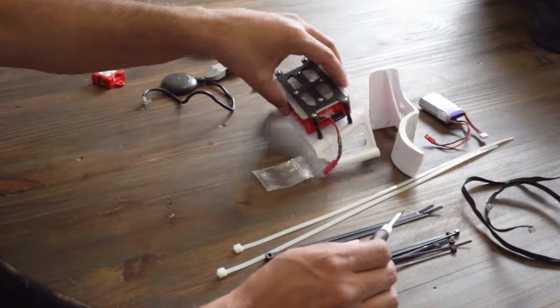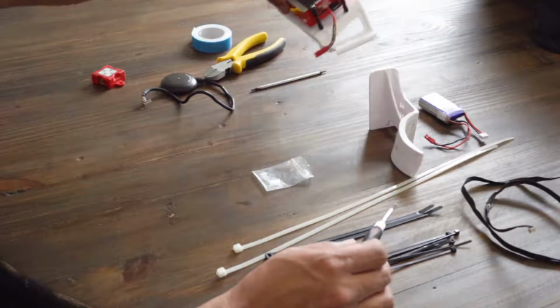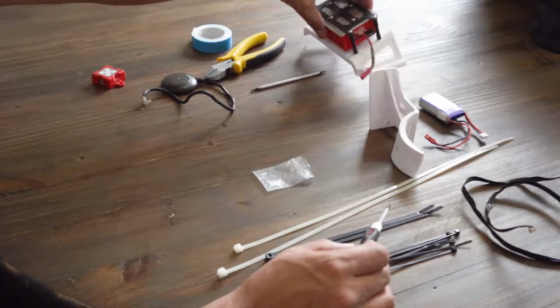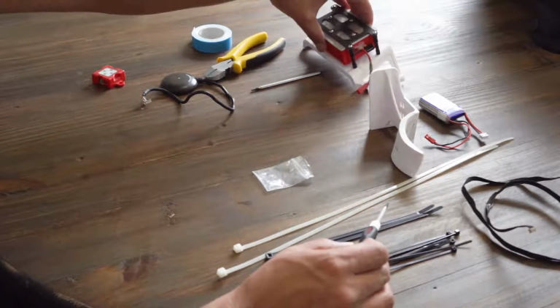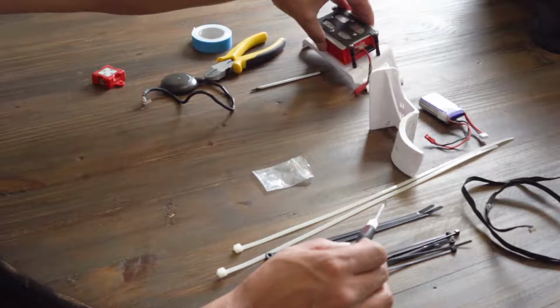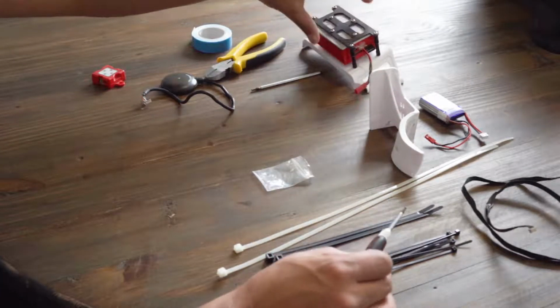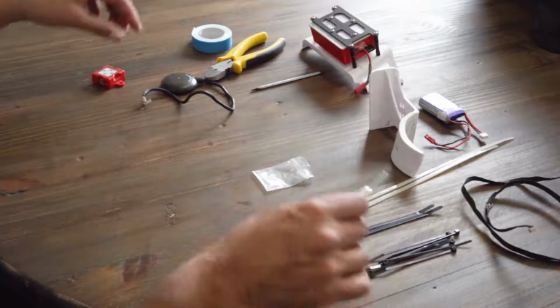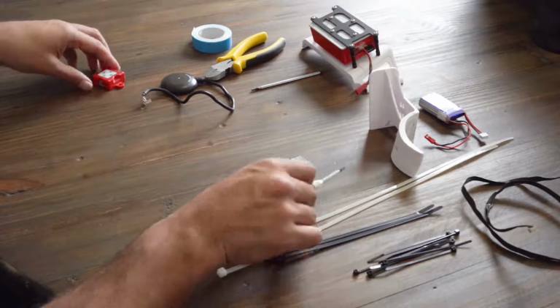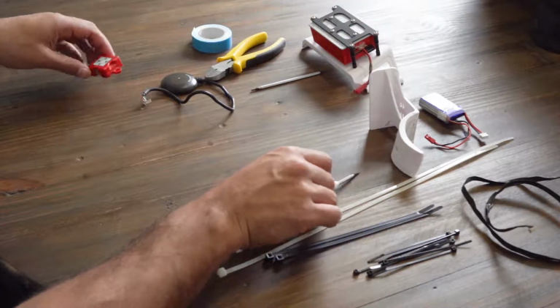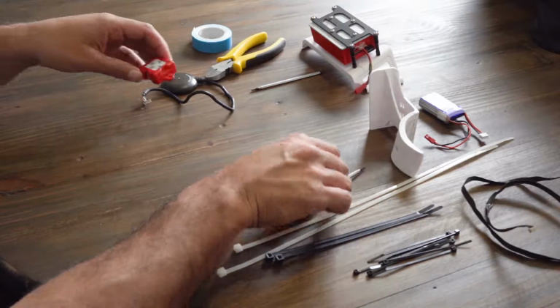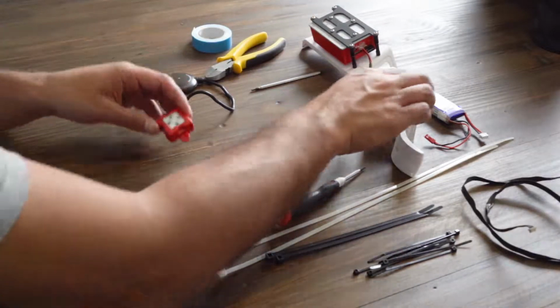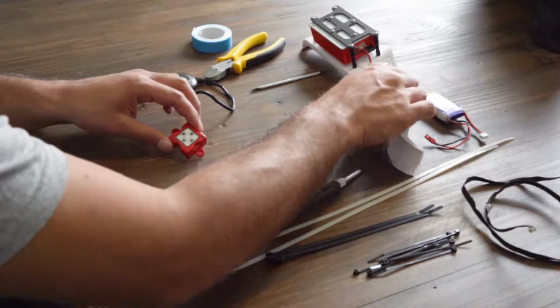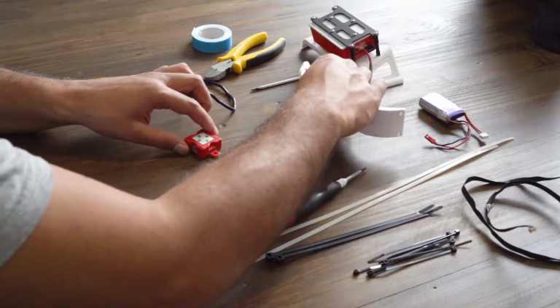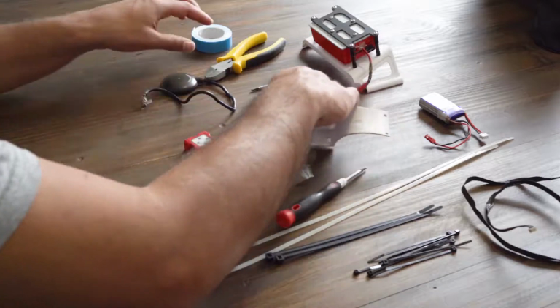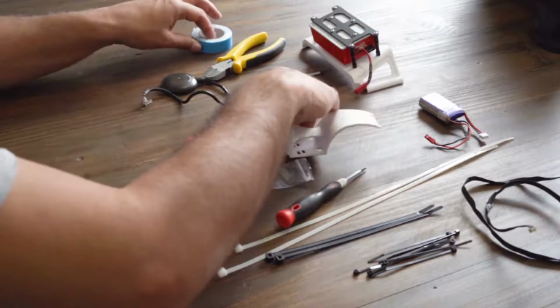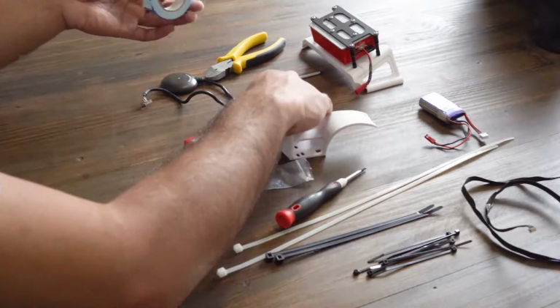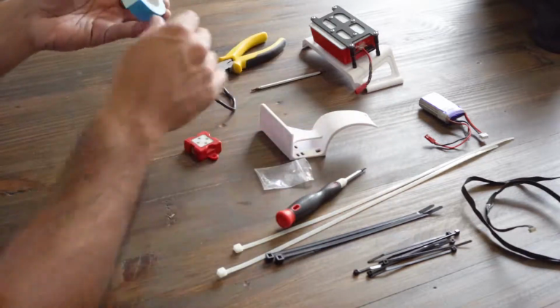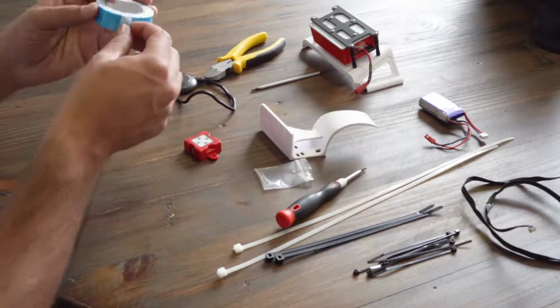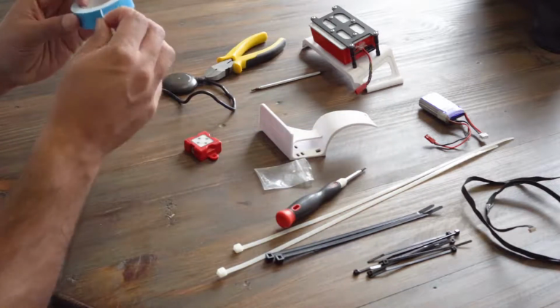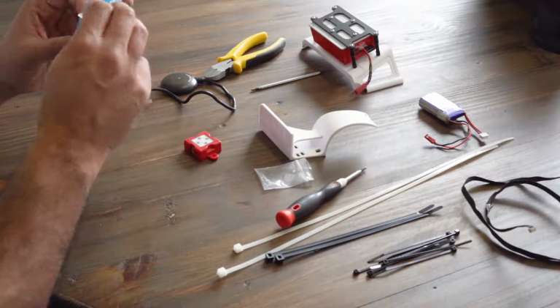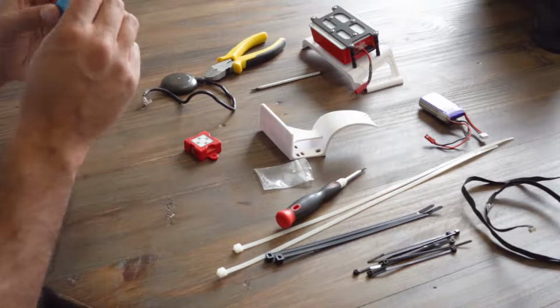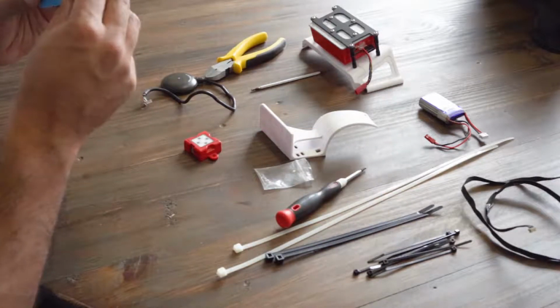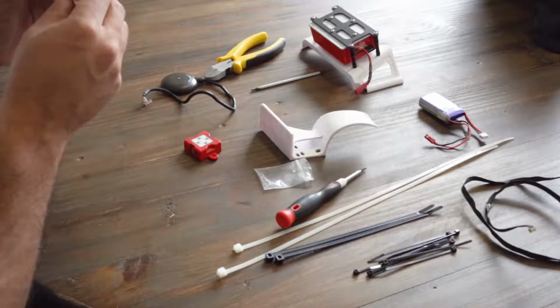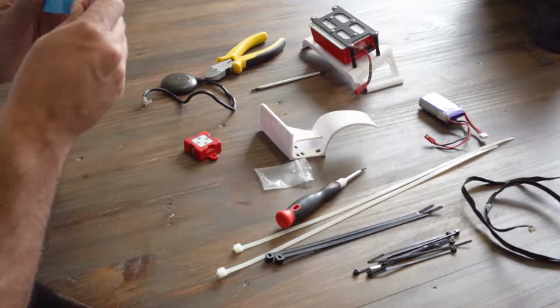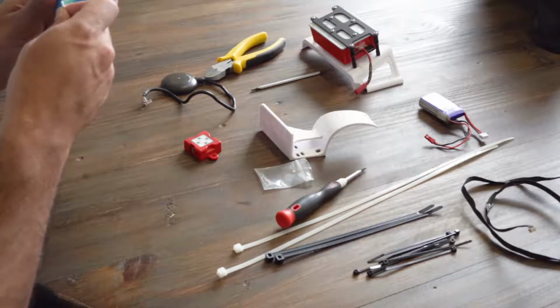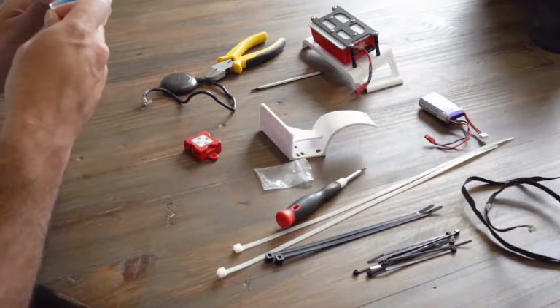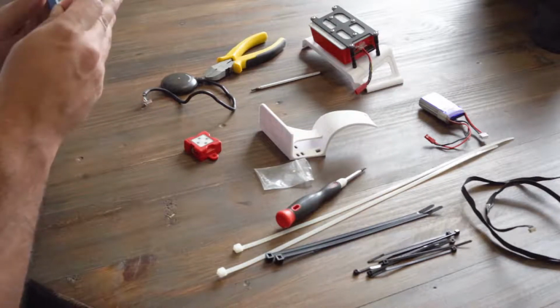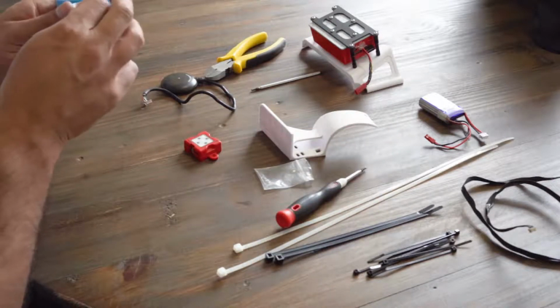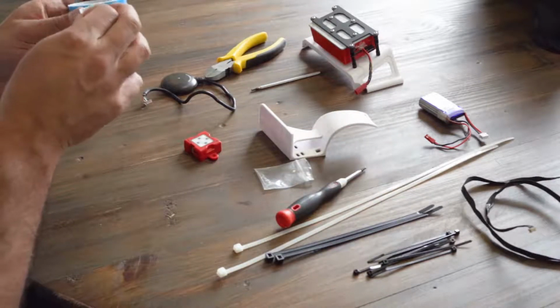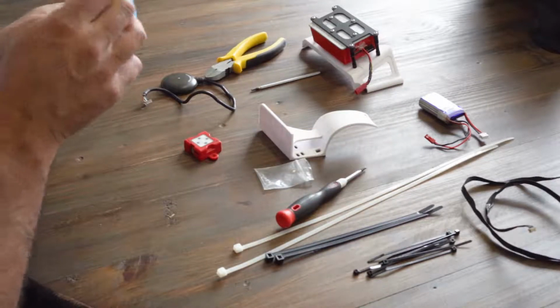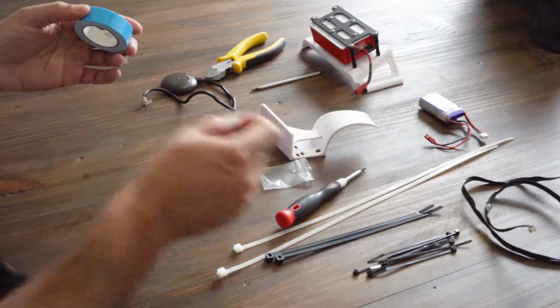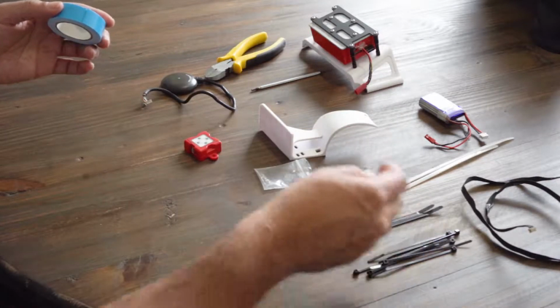Once the bottom mount is completed, you can put it aside and start working on step 2: the sunshine sensor and GPS assembly.